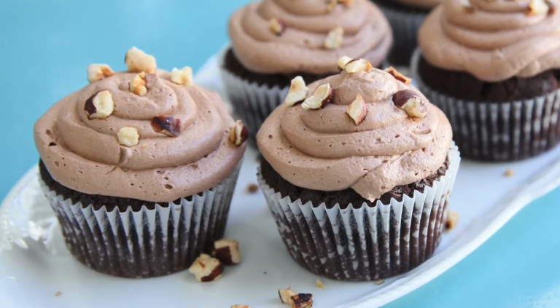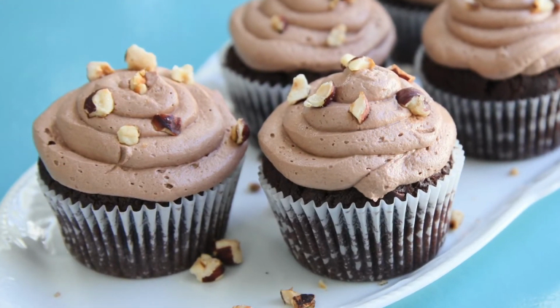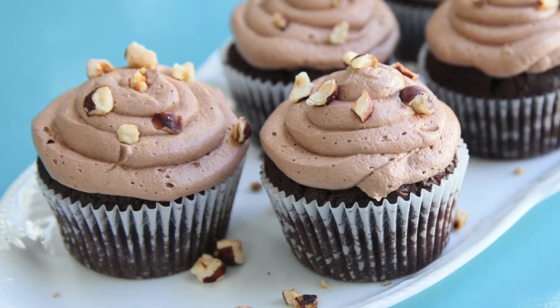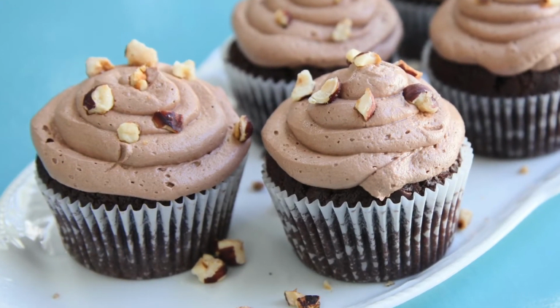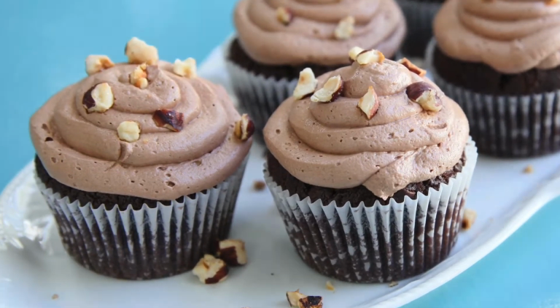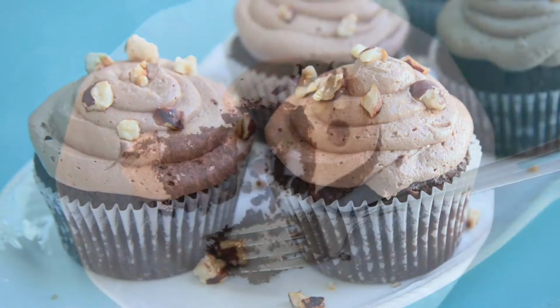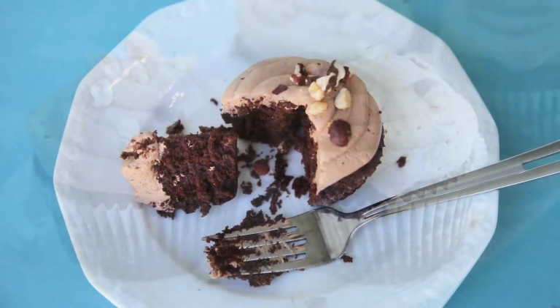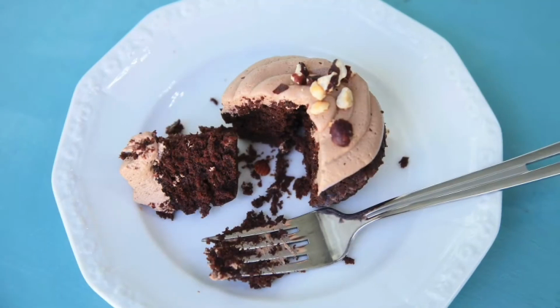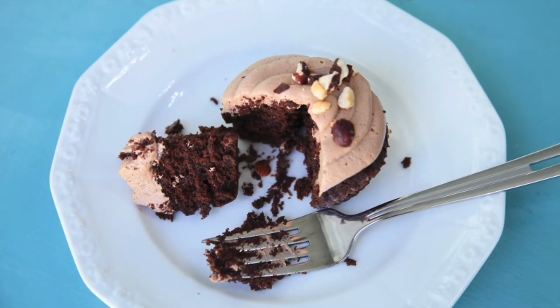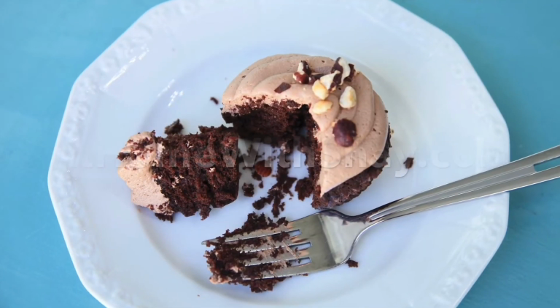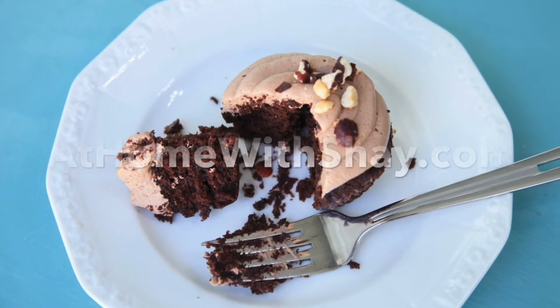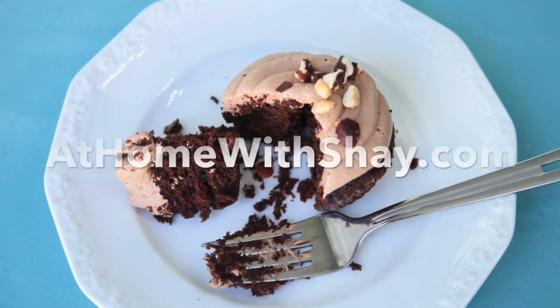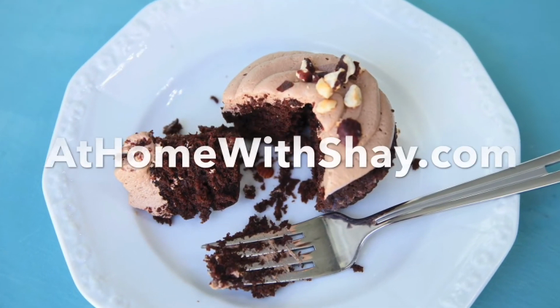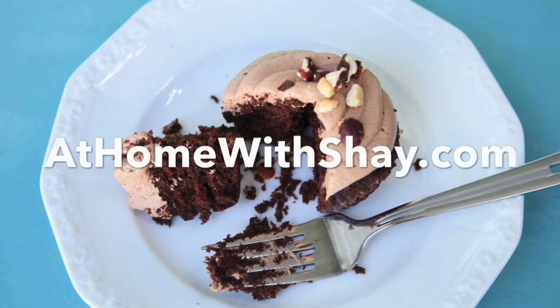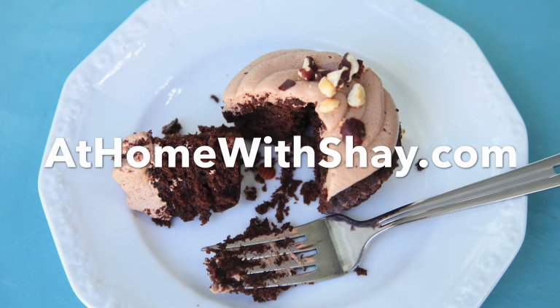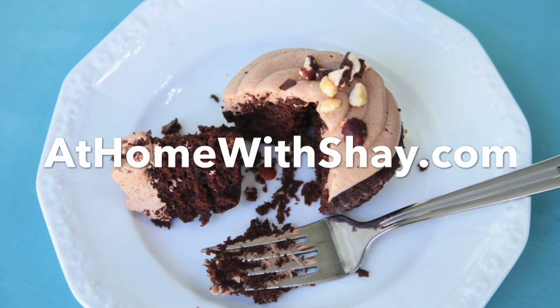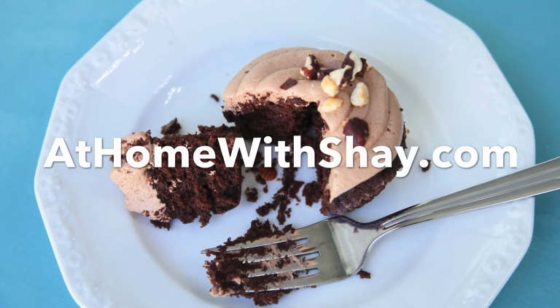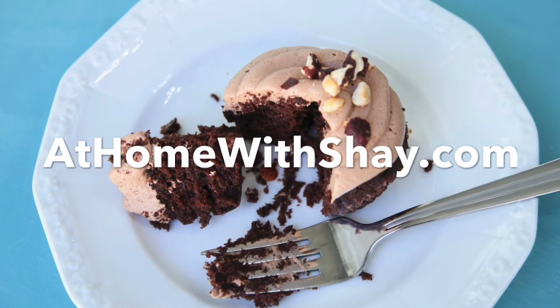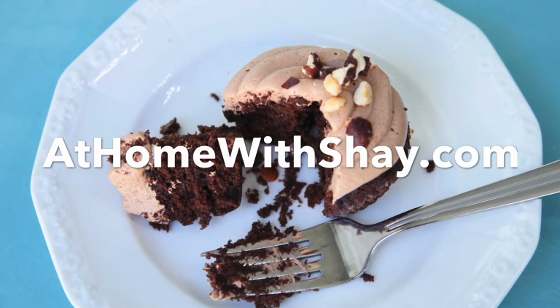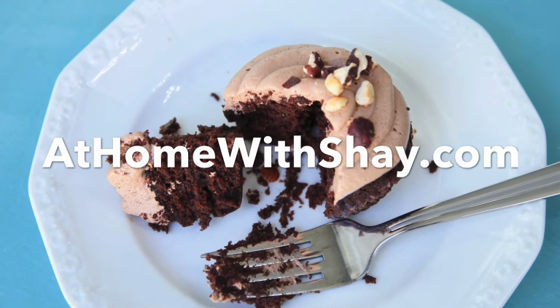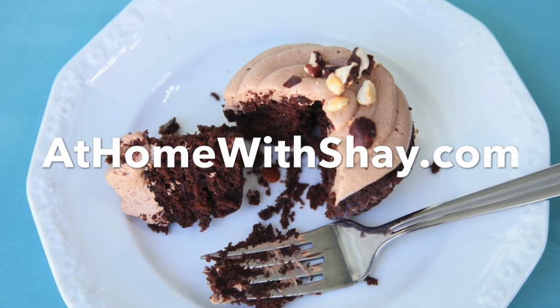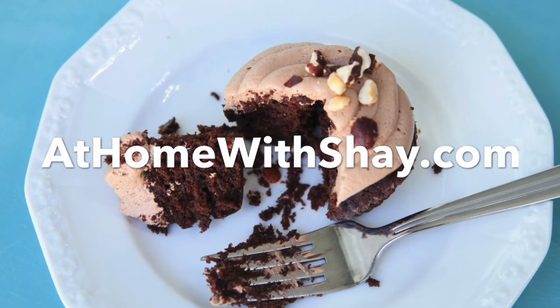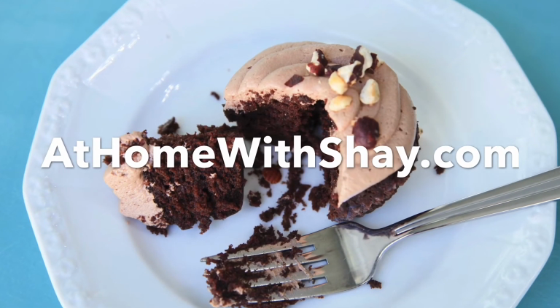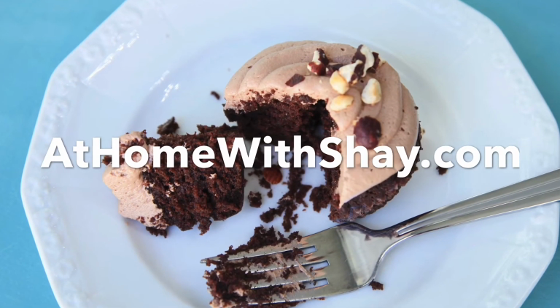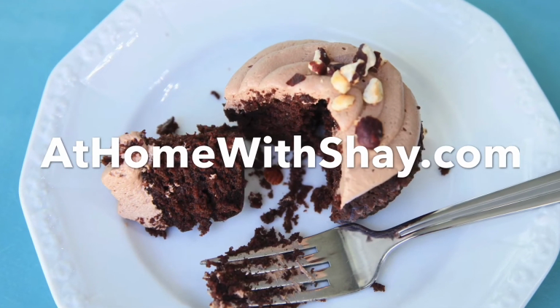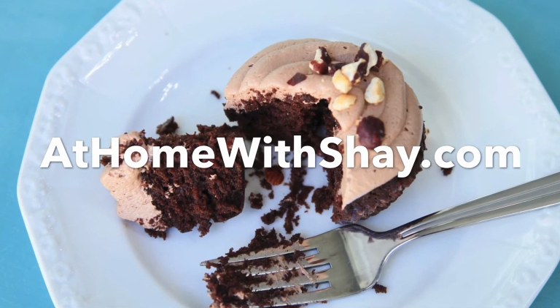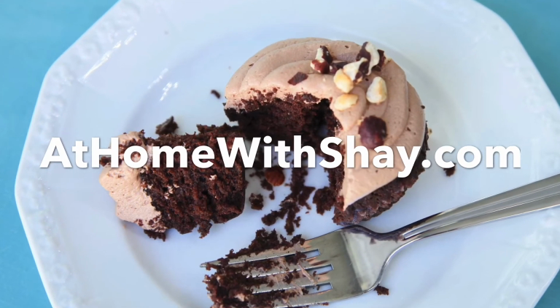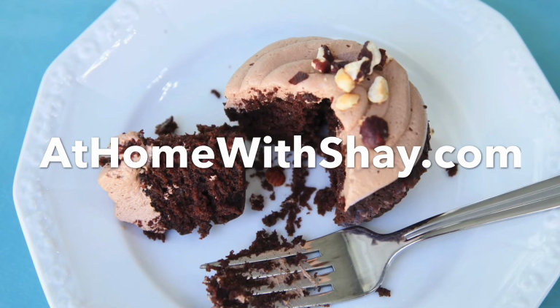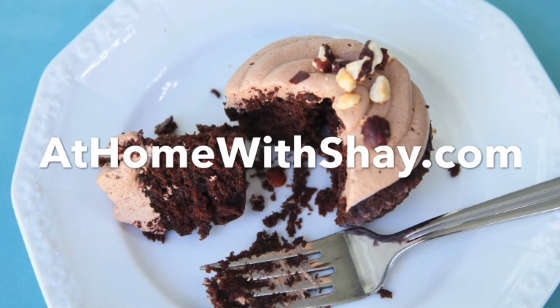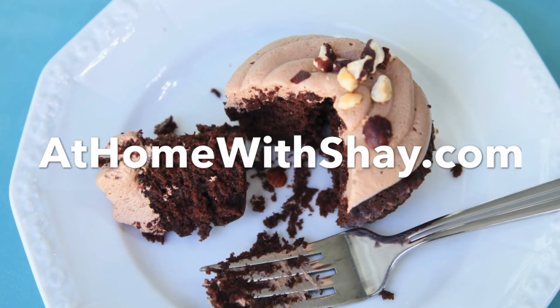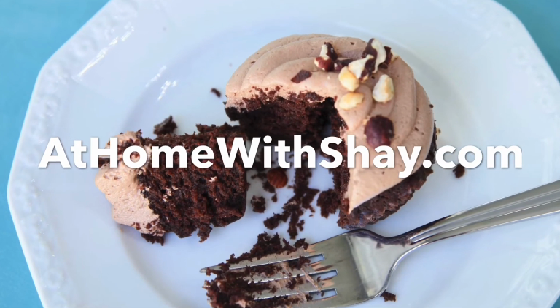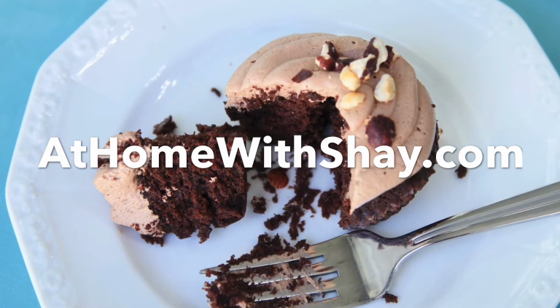You can find this recipe and many more at homeWithShea.com. Shea Ryan, ABC Action News.